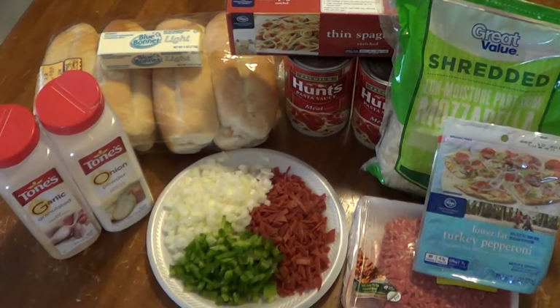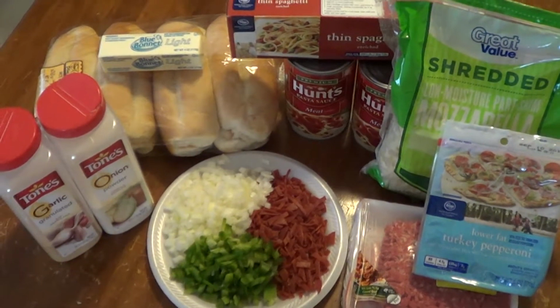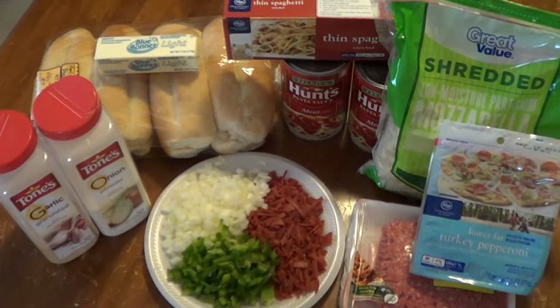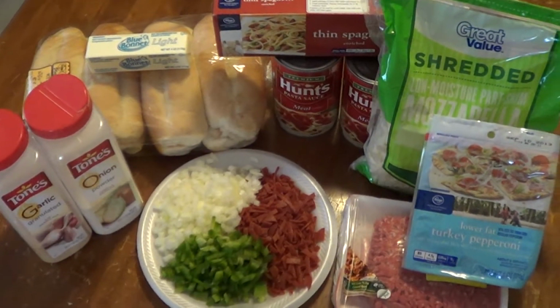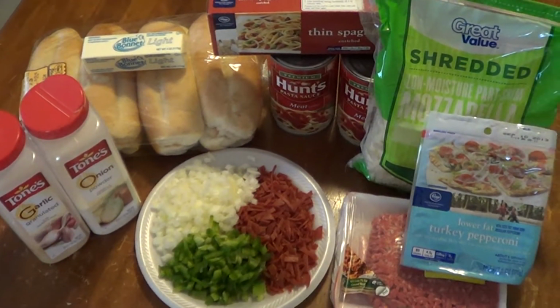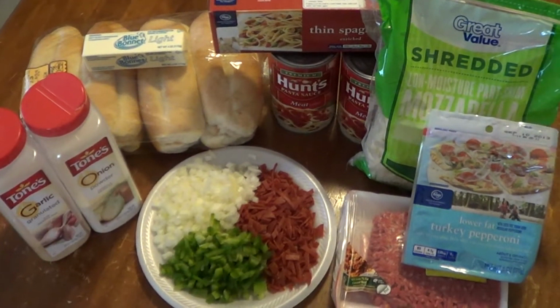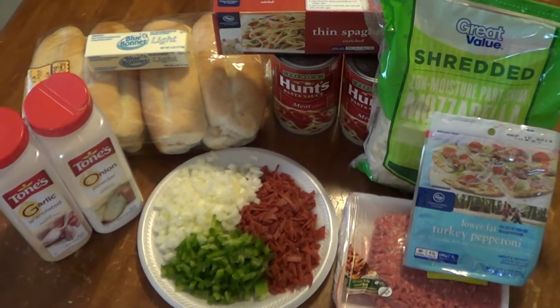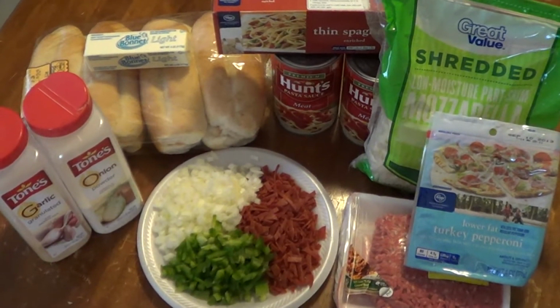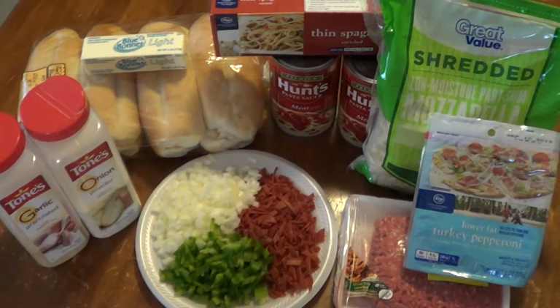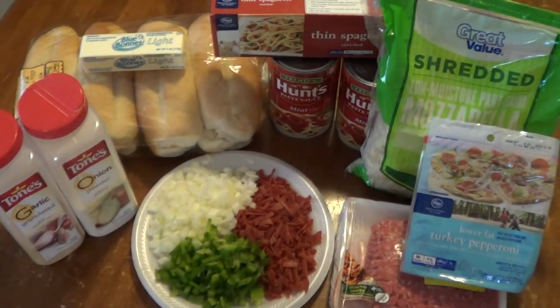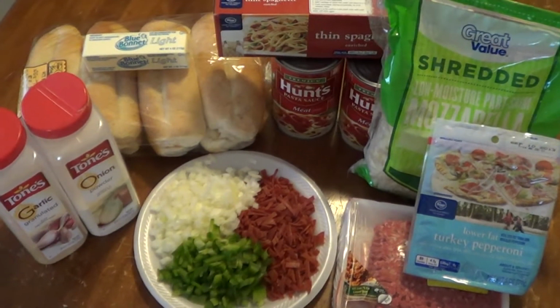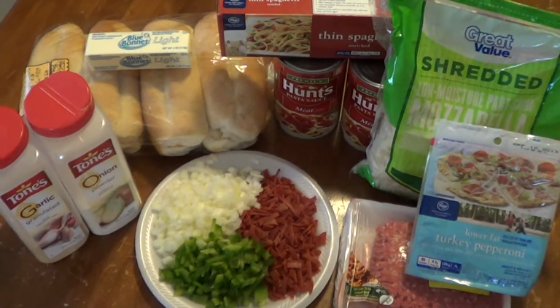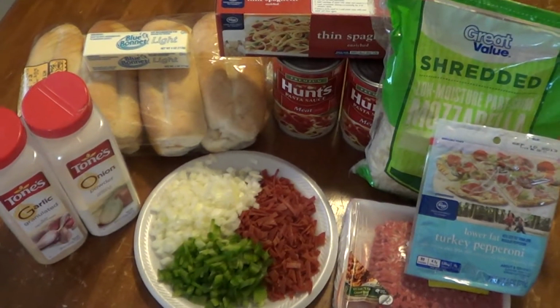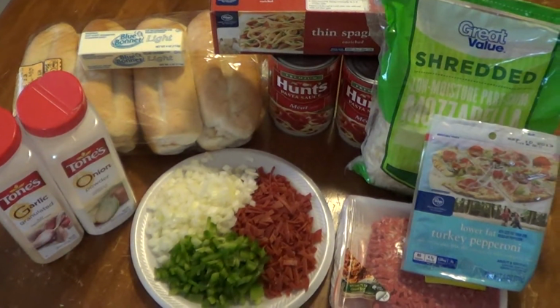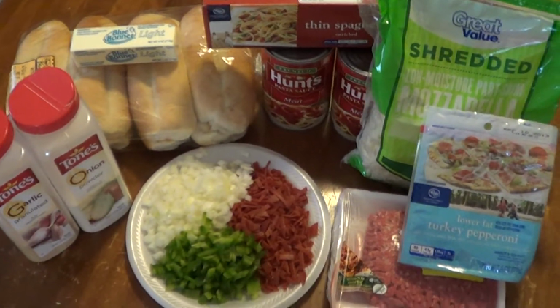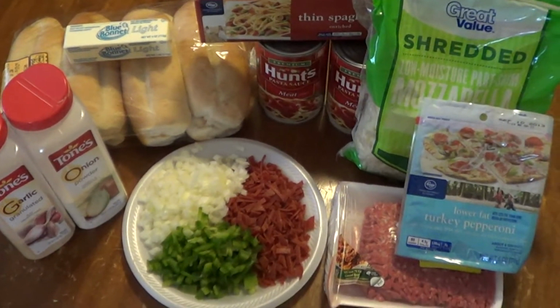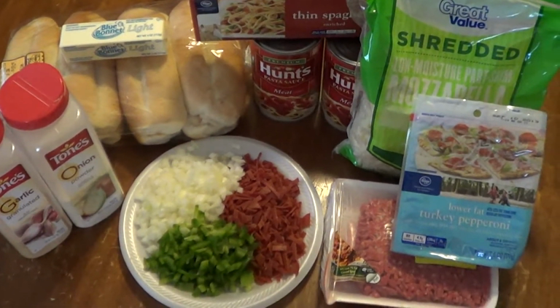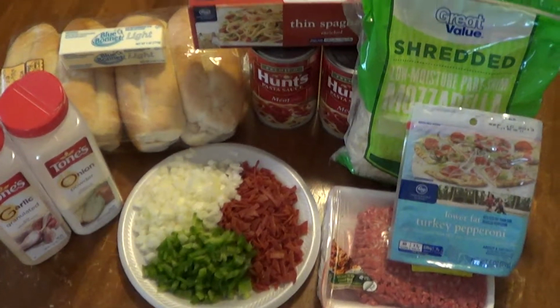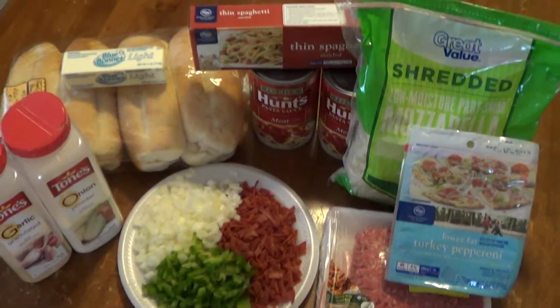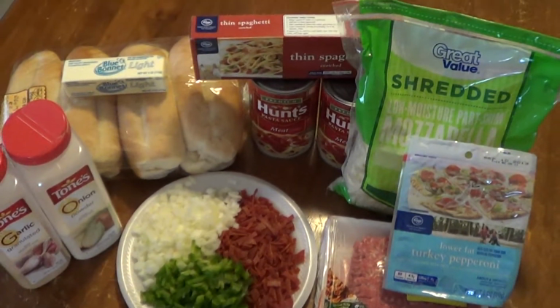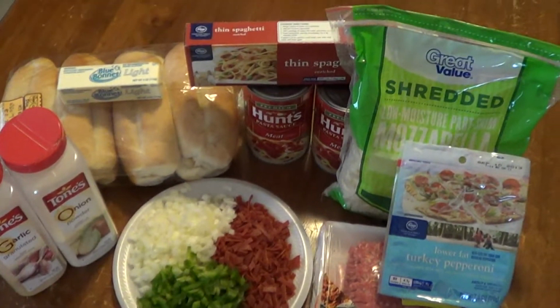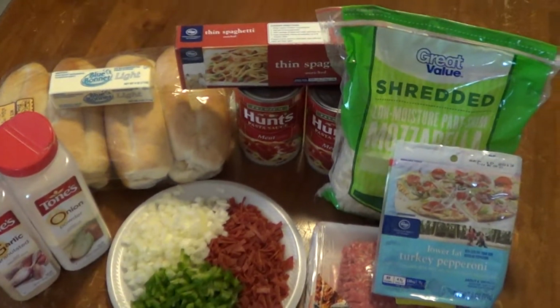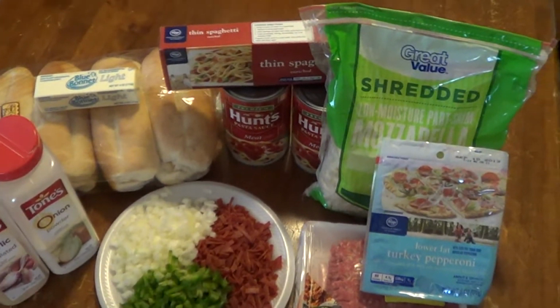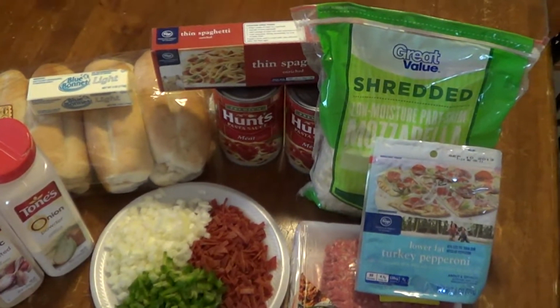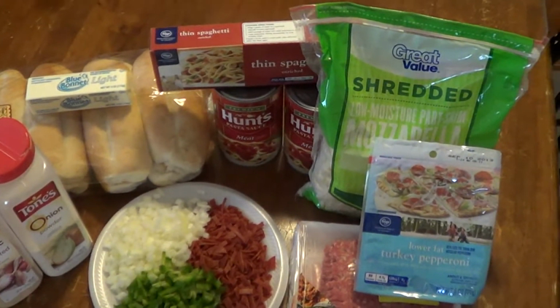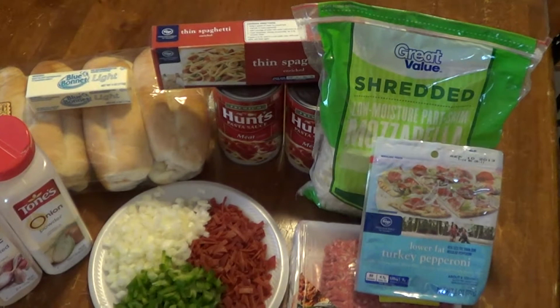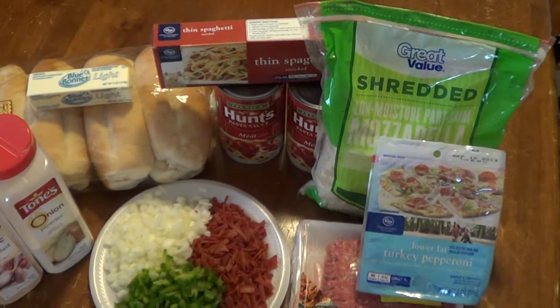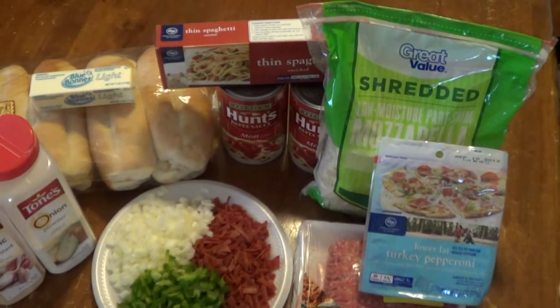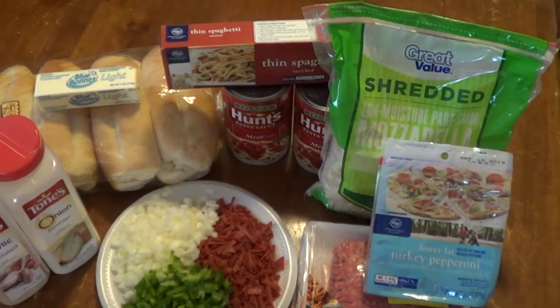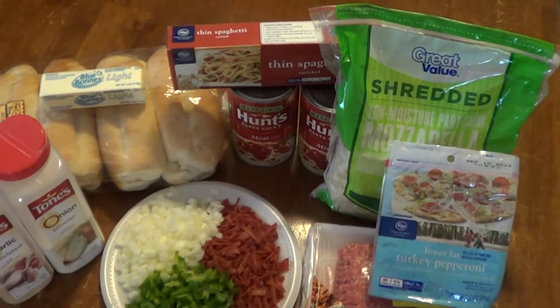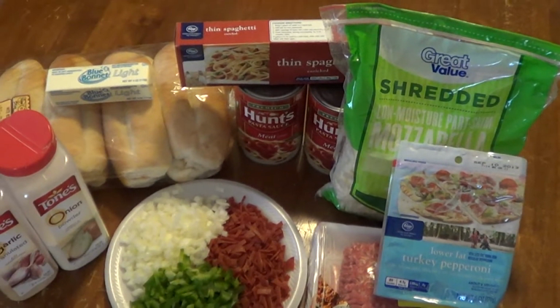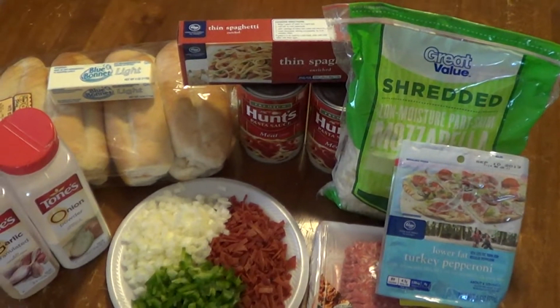Alright, here we go. What's for lunch? Thought we might throw together some baked spaghetti.